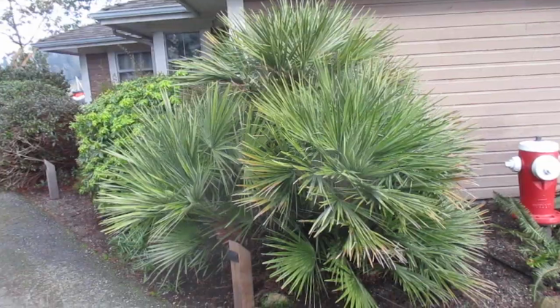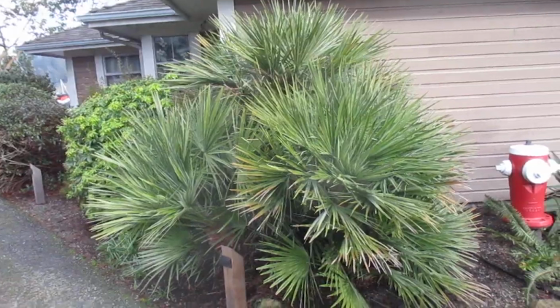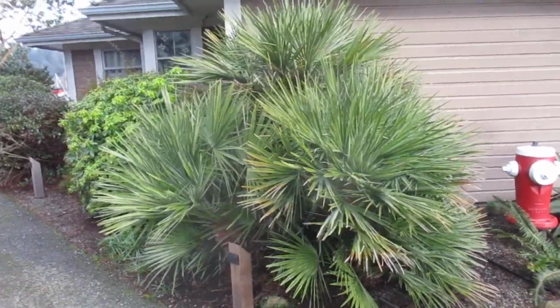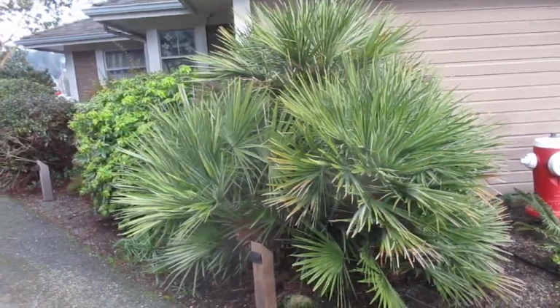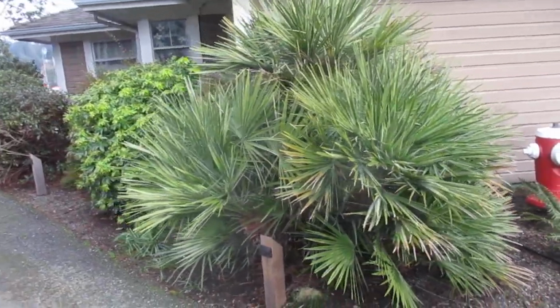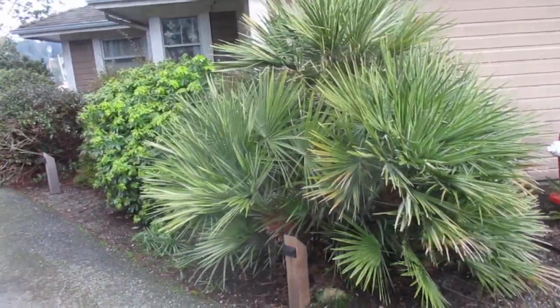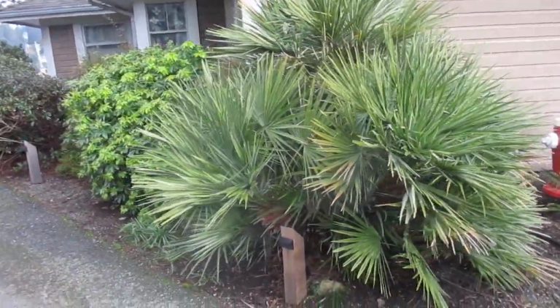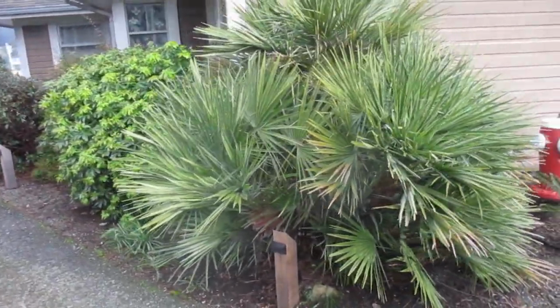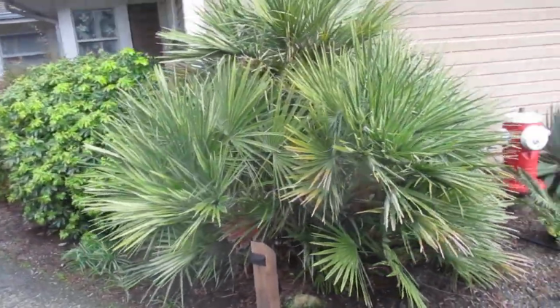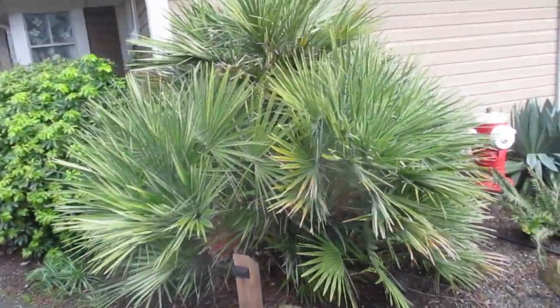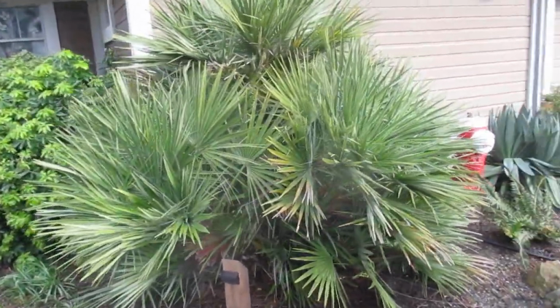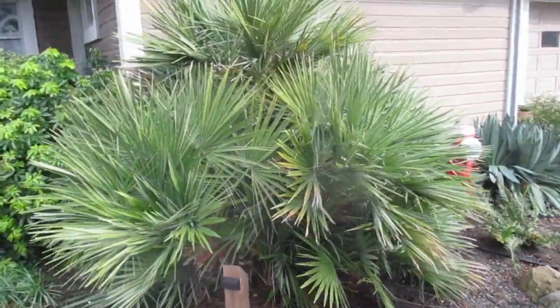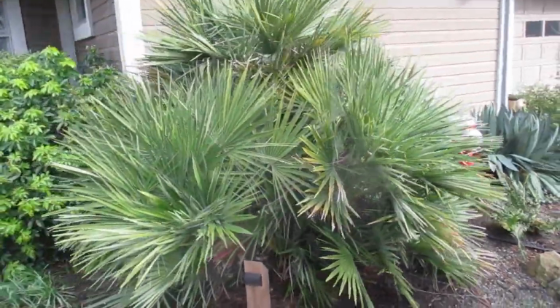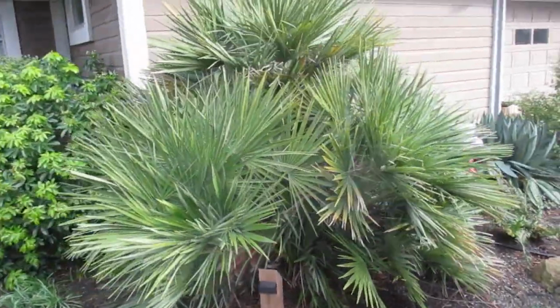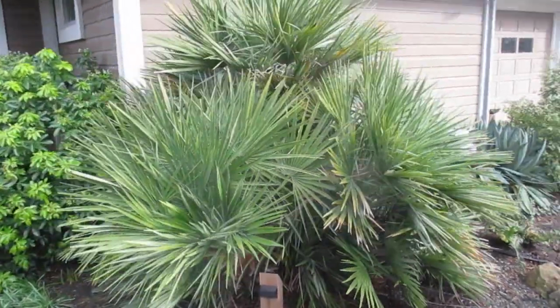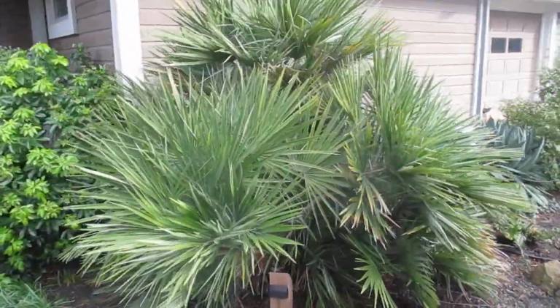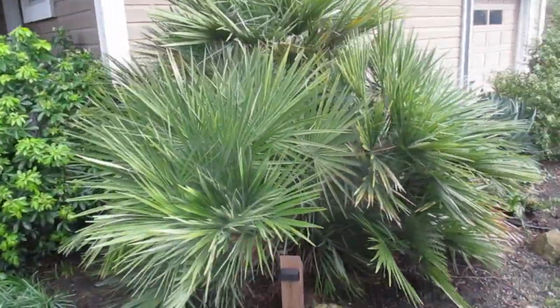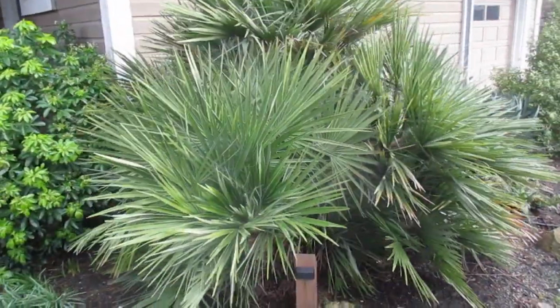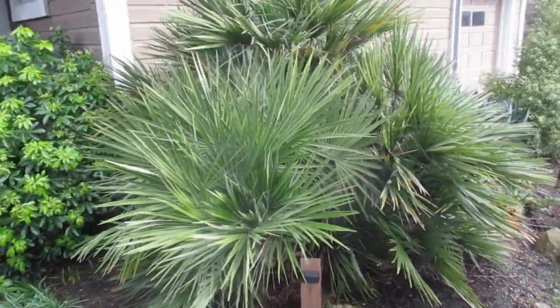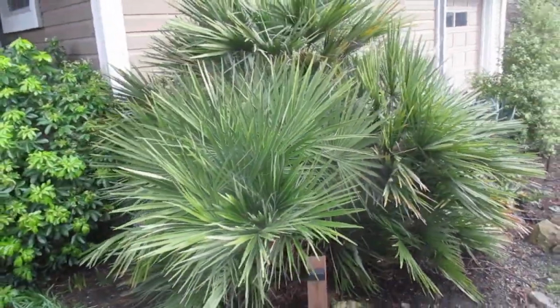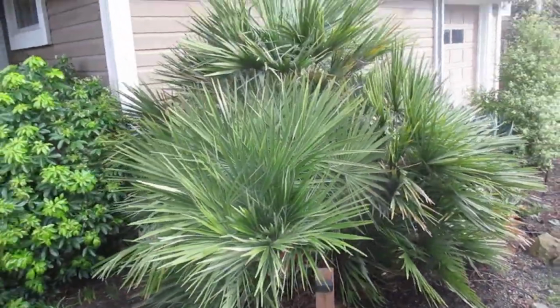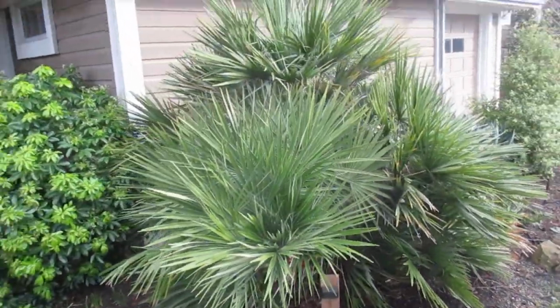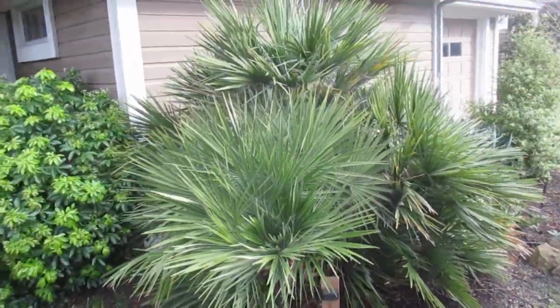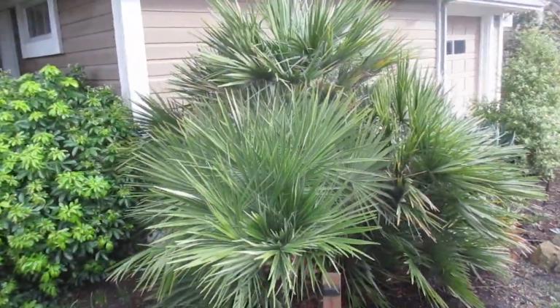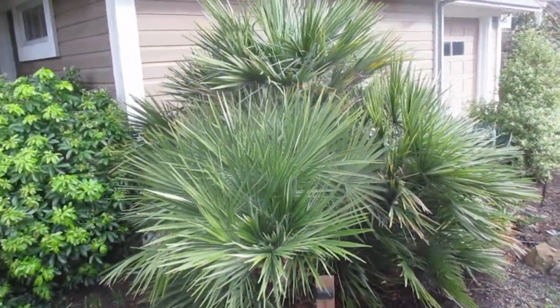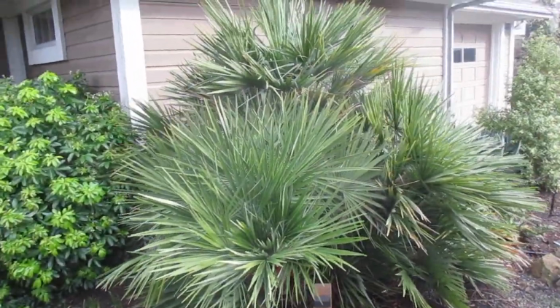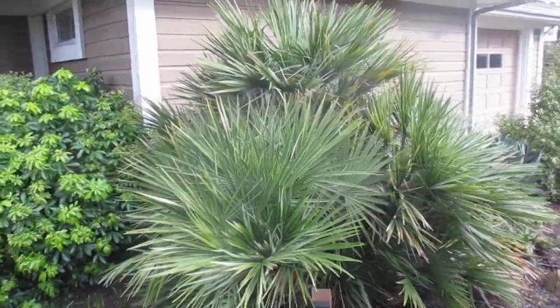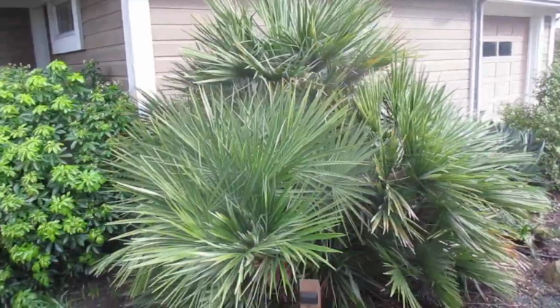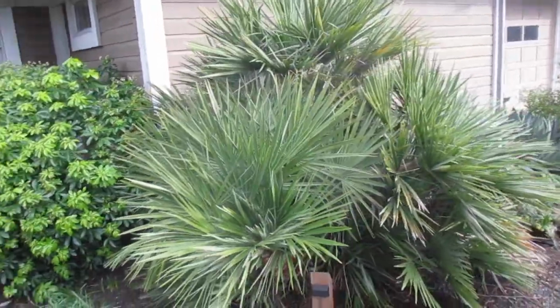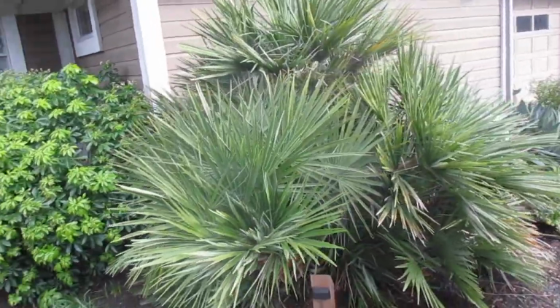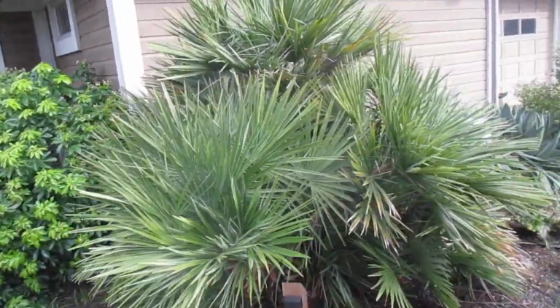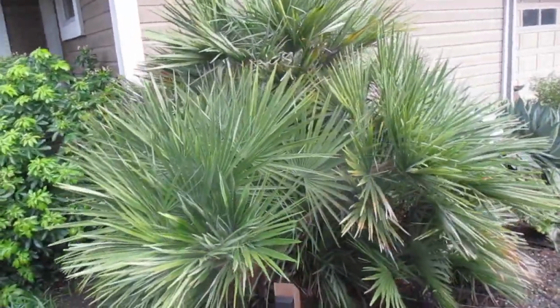Perfect Chamaerops humilis on Salt Spring Island. I remember when they planted that thing — I remember when it came in. Isn't that a beauty?